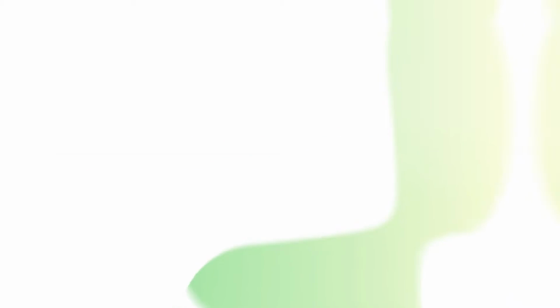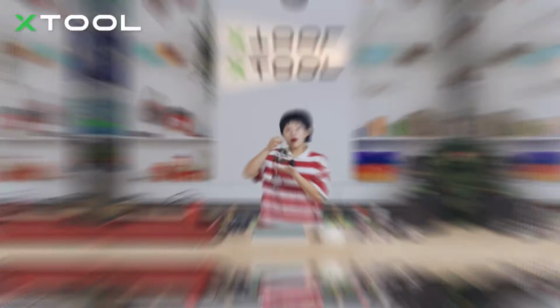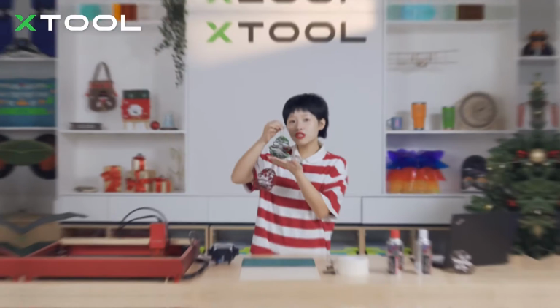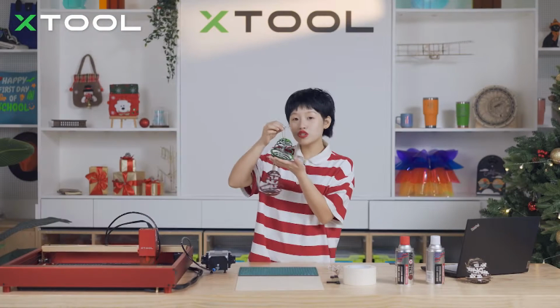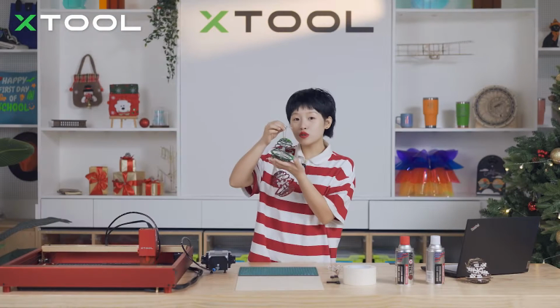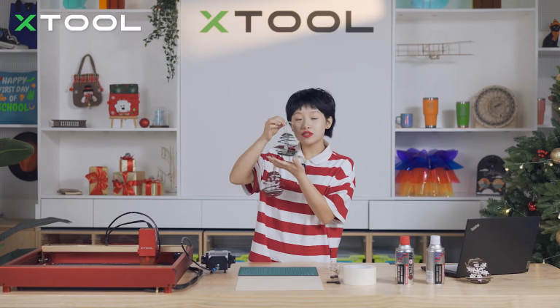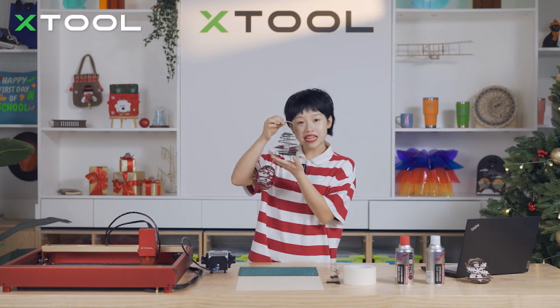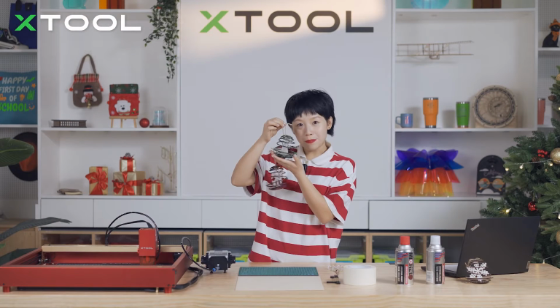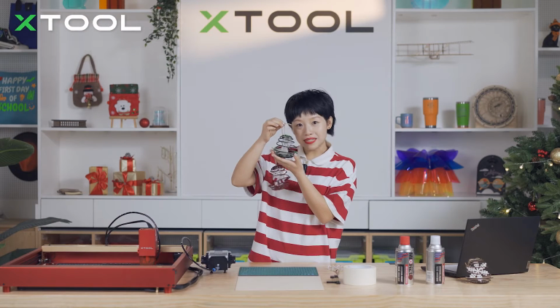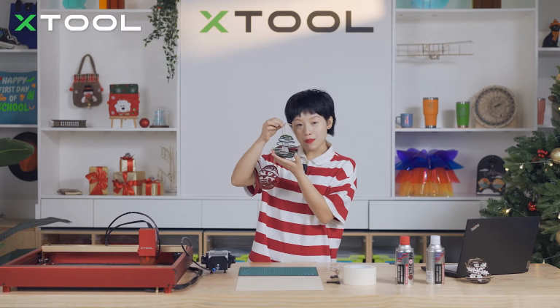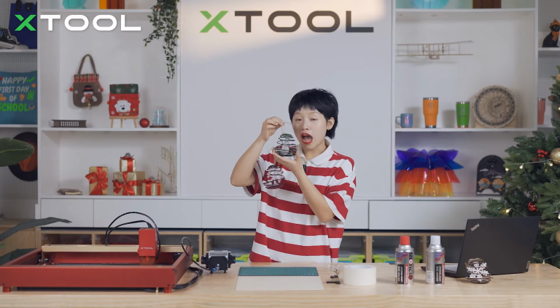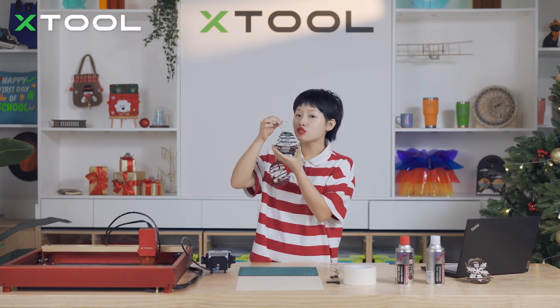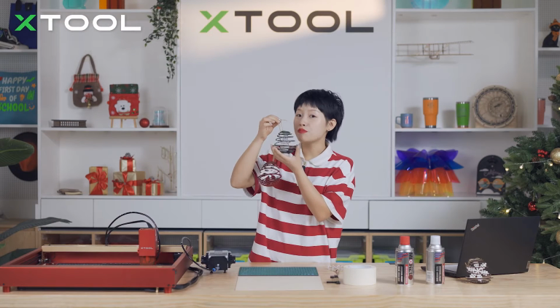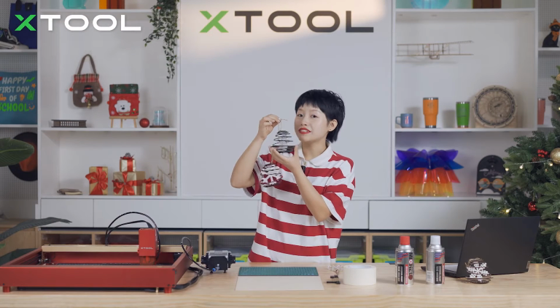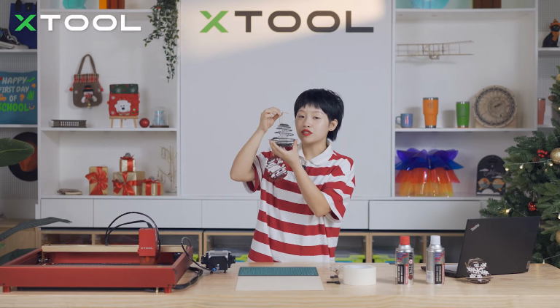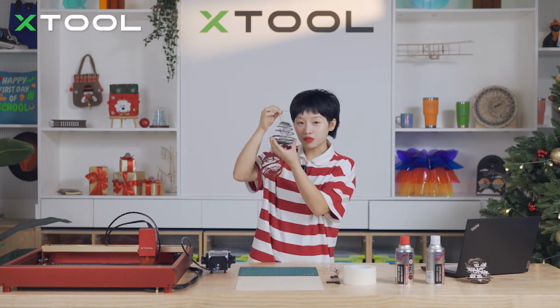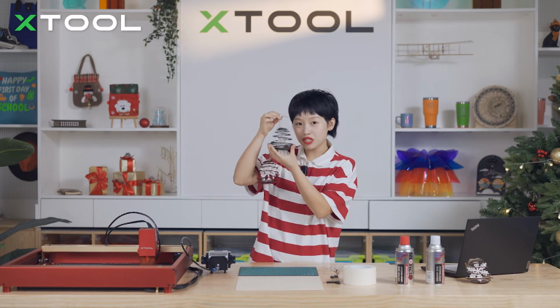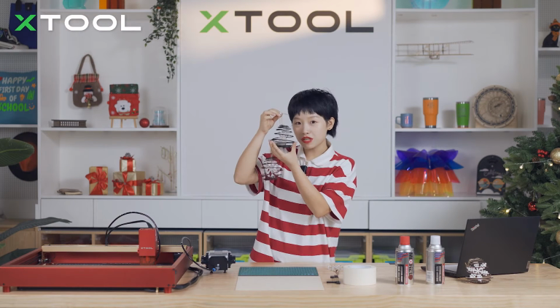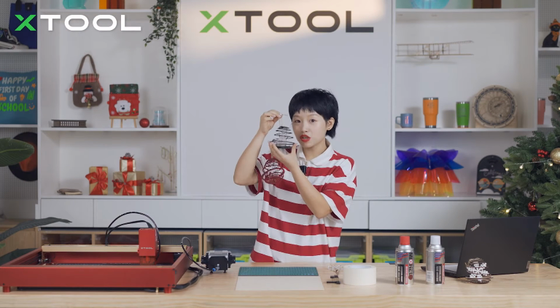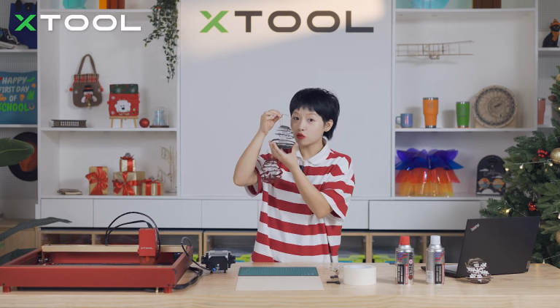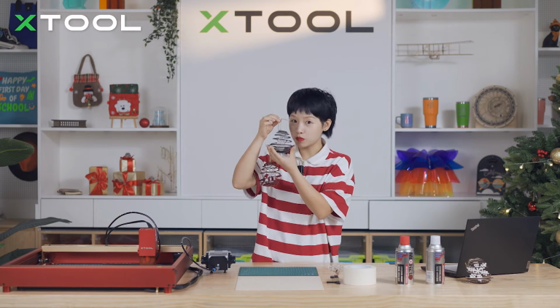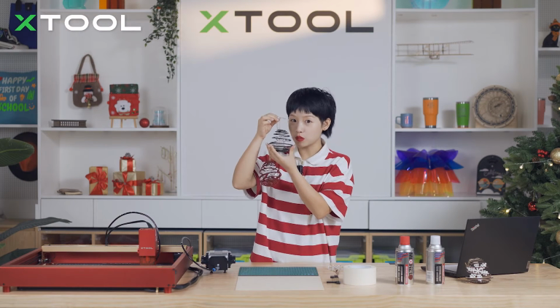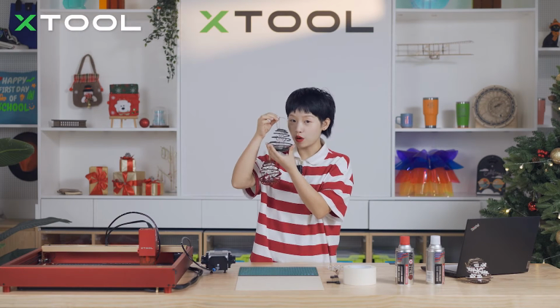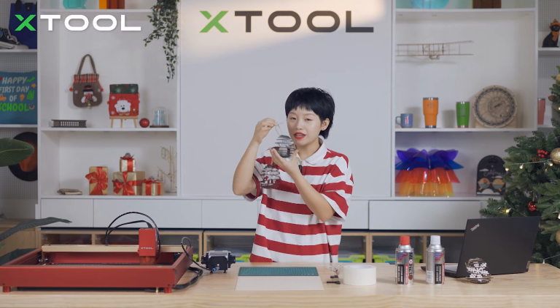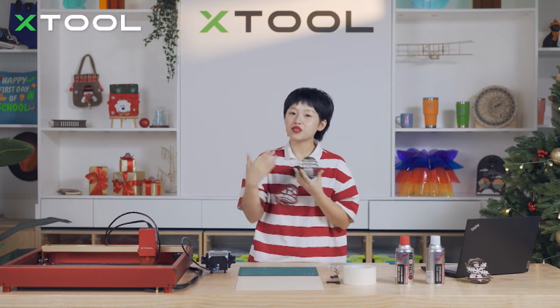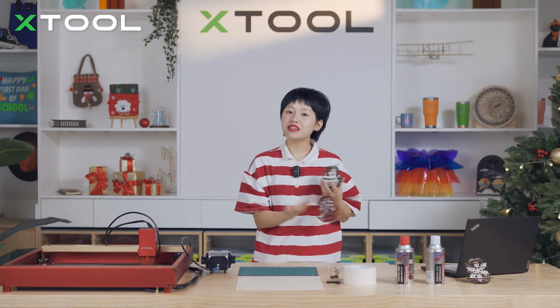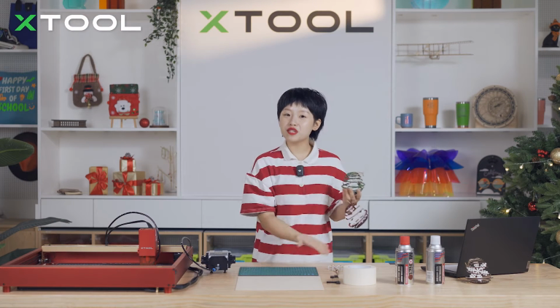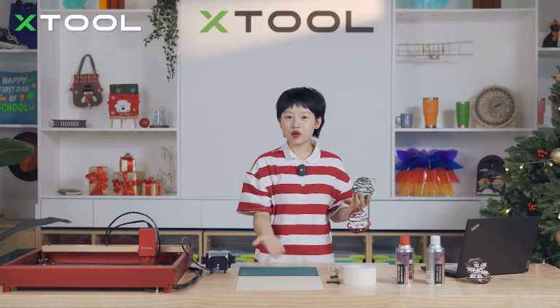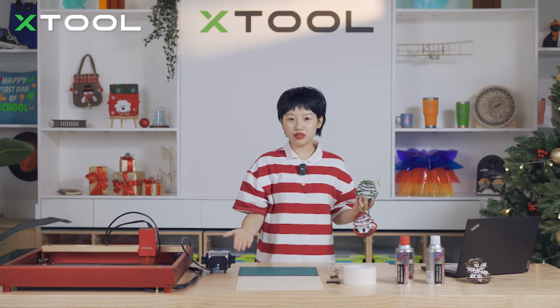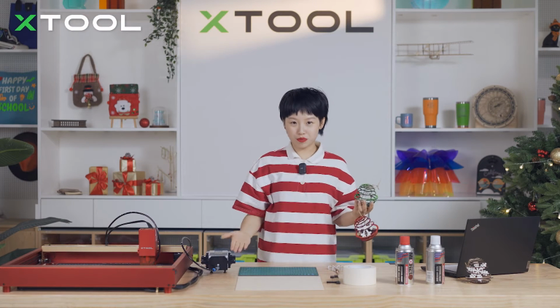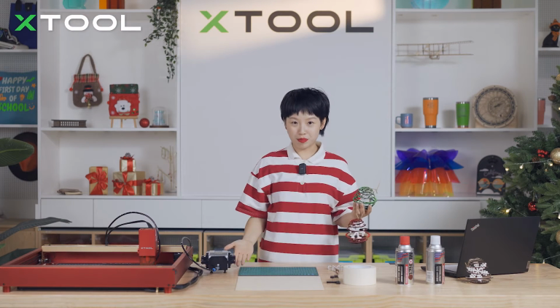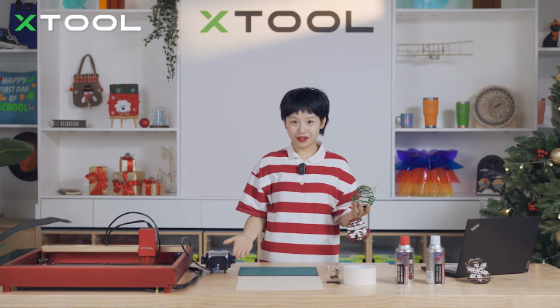I'm going to show you step by step how to make this three-dimensional Christmas ball, so here's what you need to prepare.